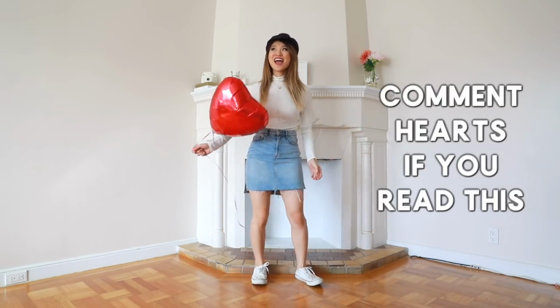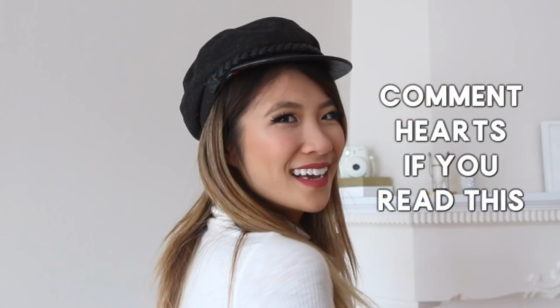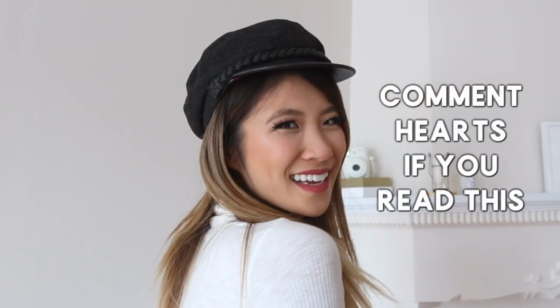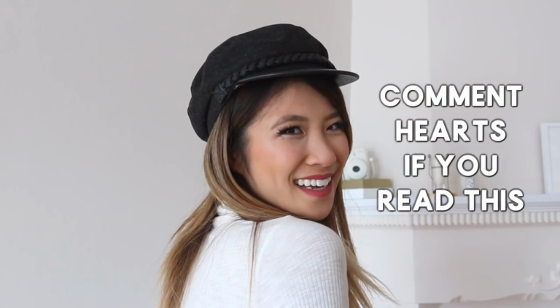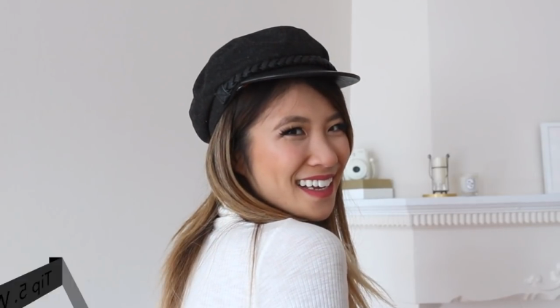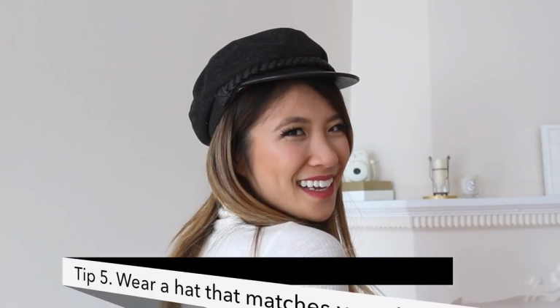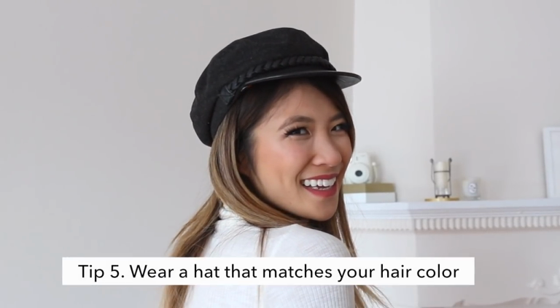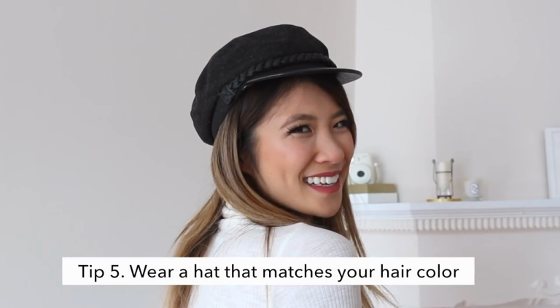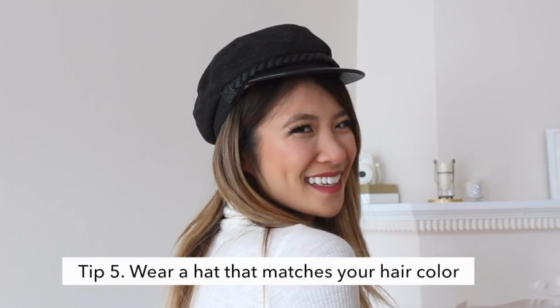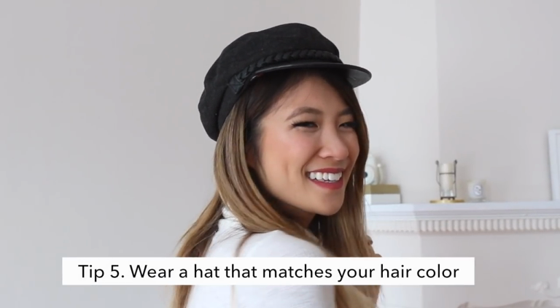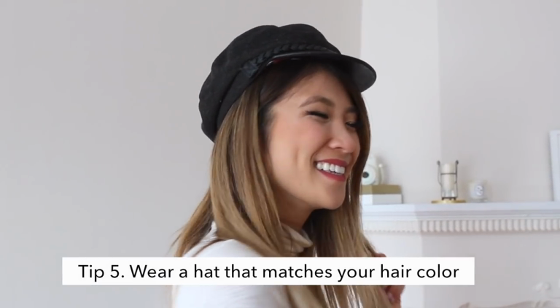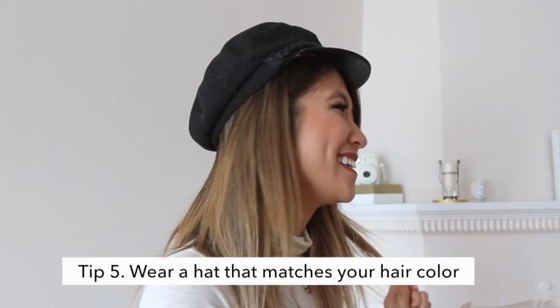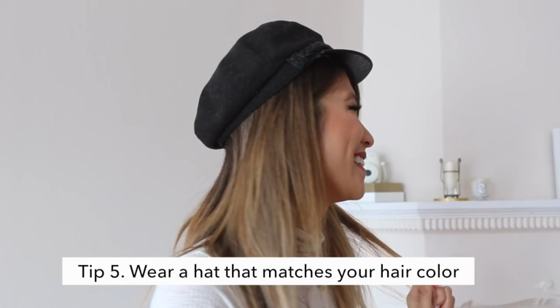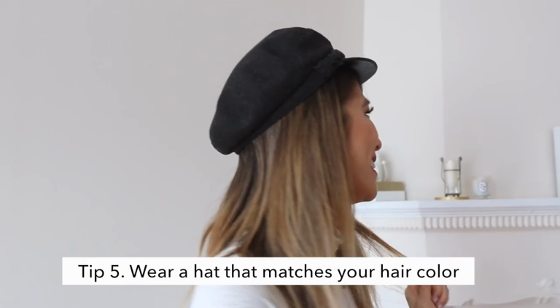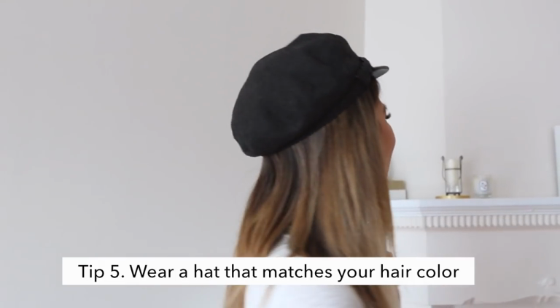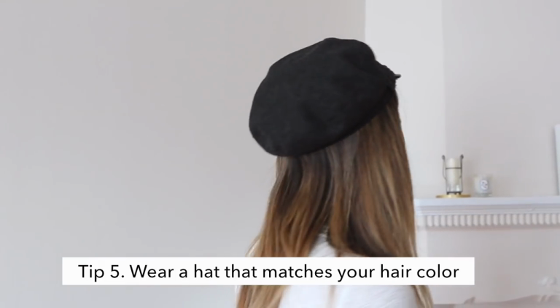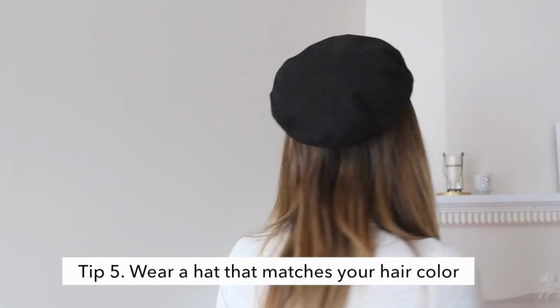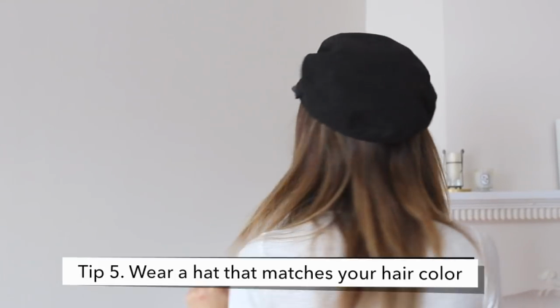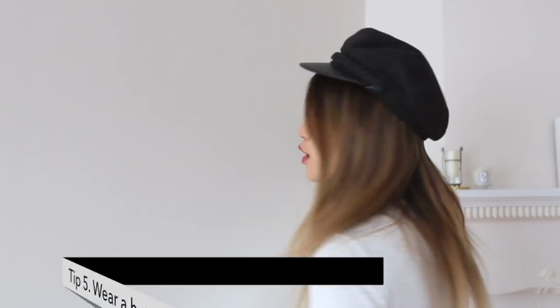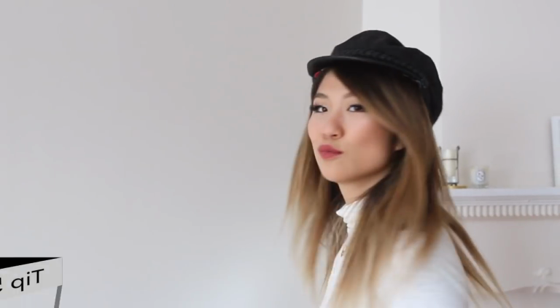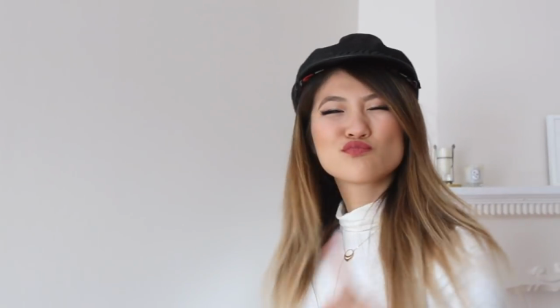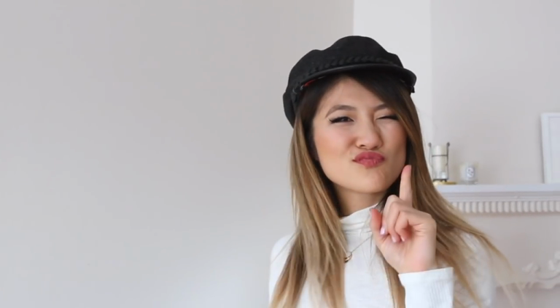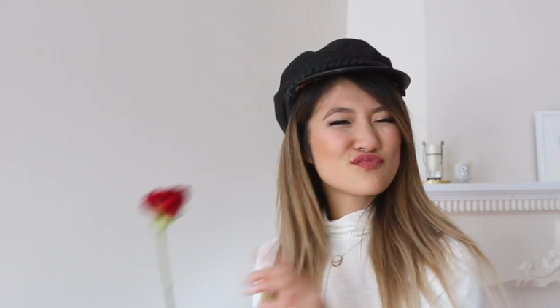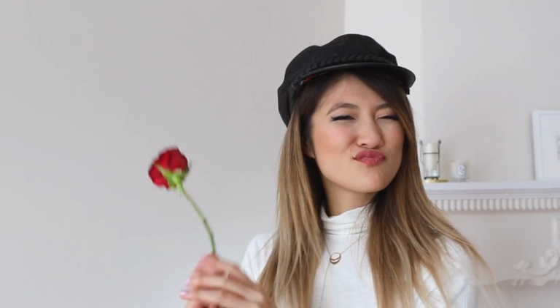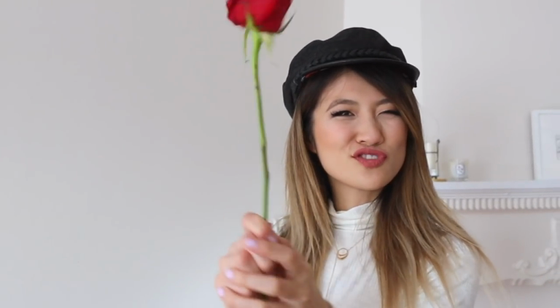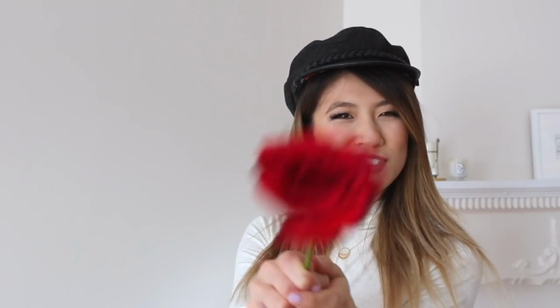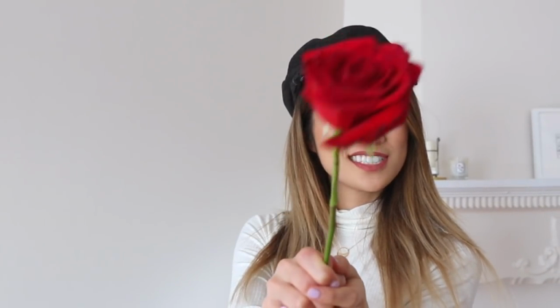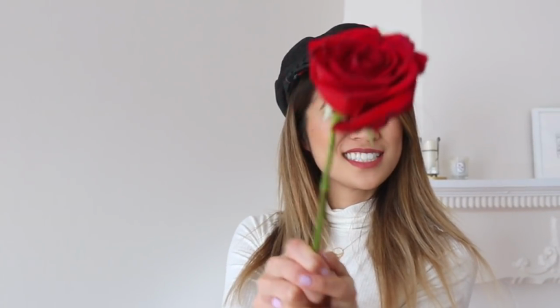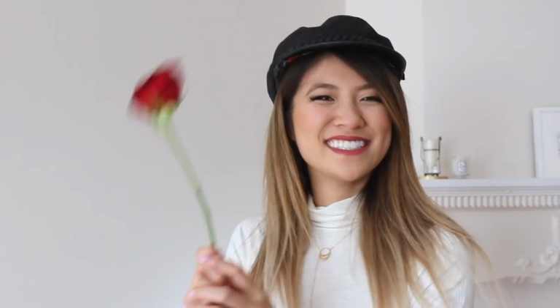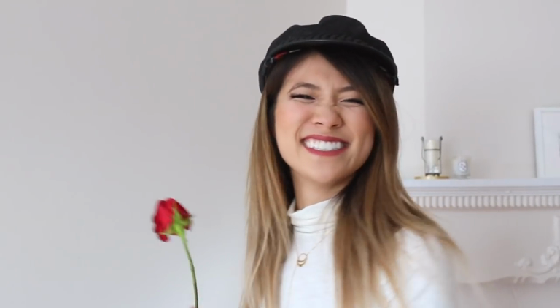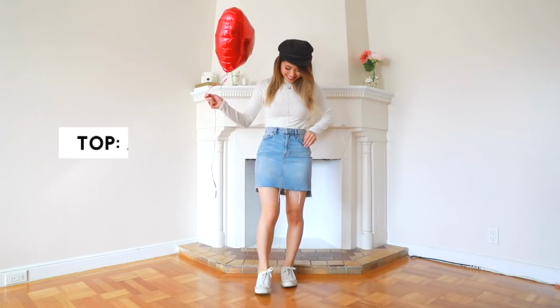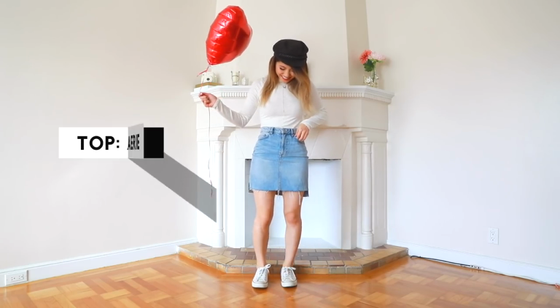Definitely find a hat that matches your hair color, because it can add some extra height to the top of your head.